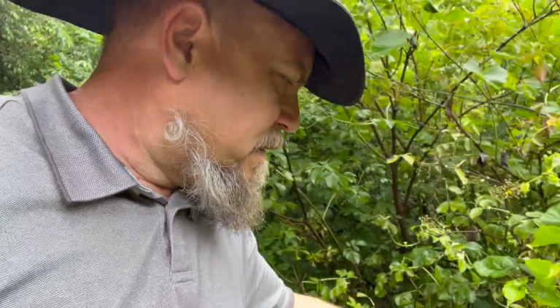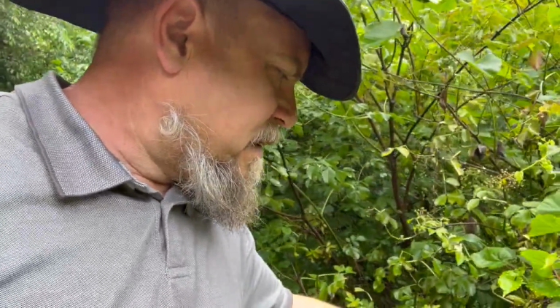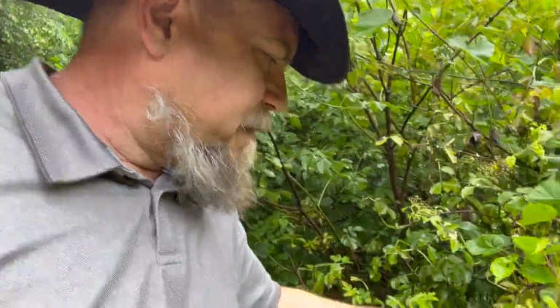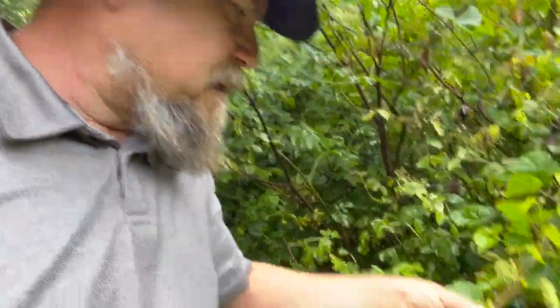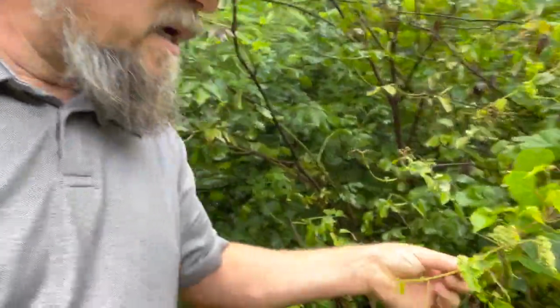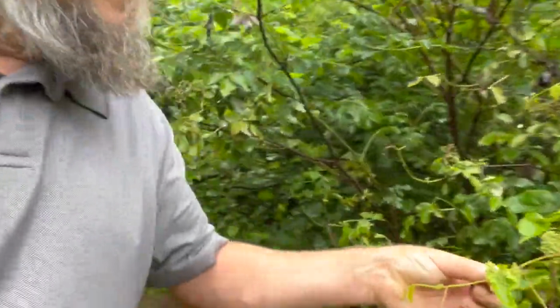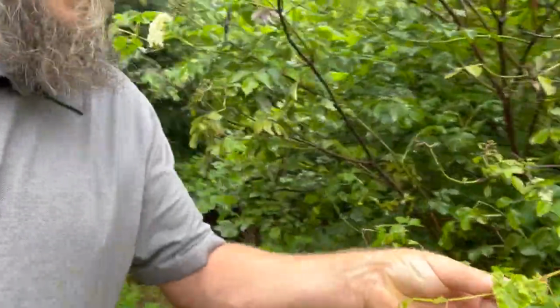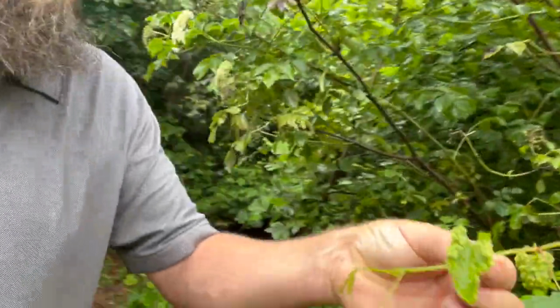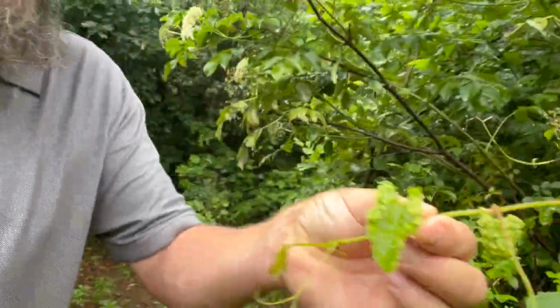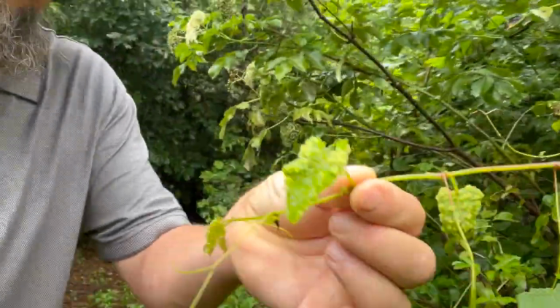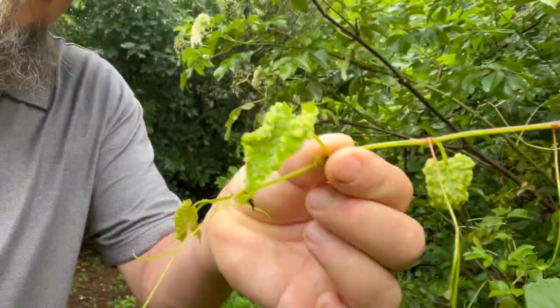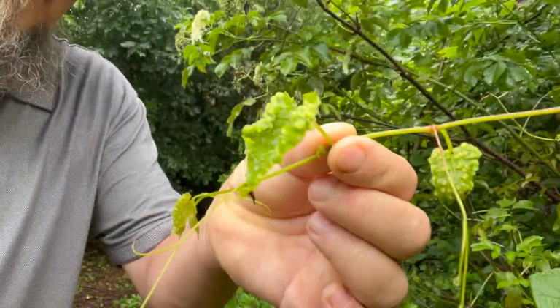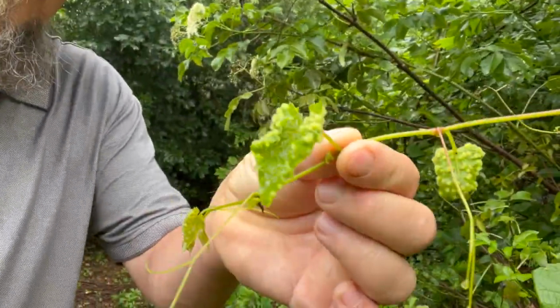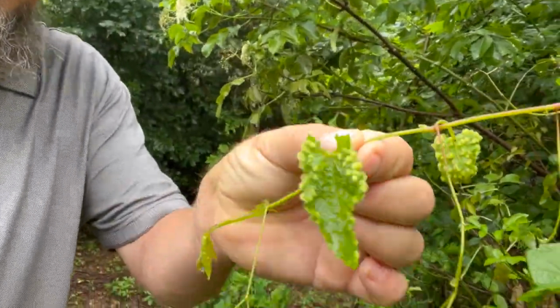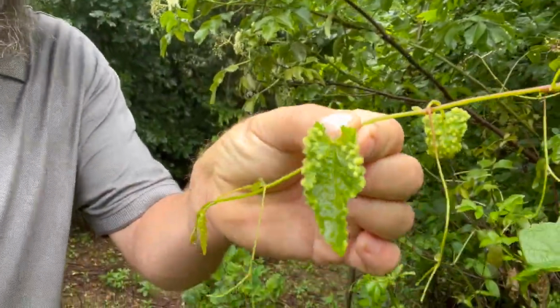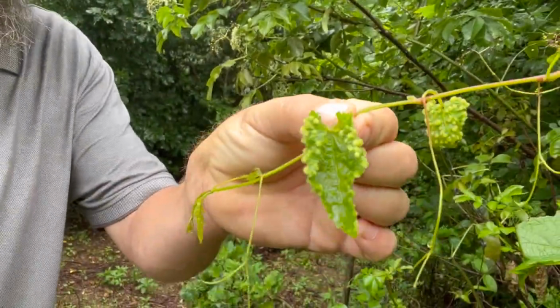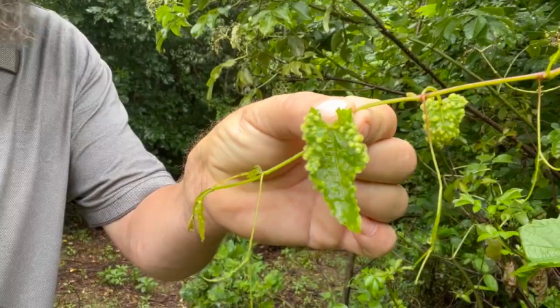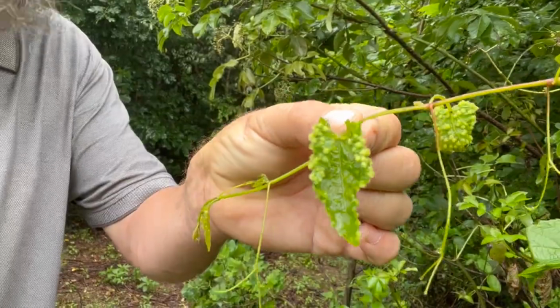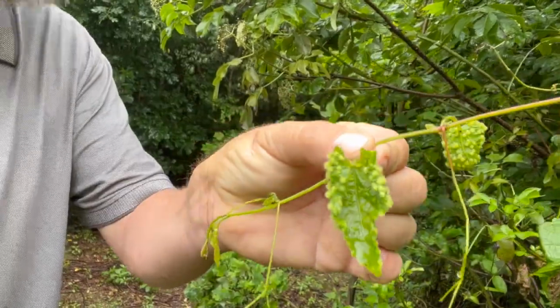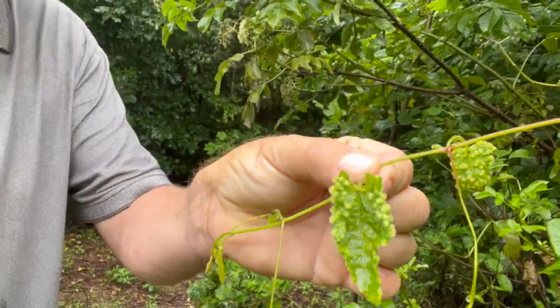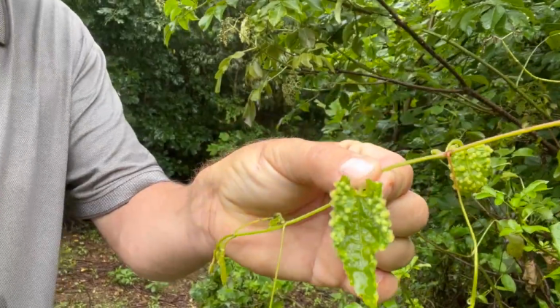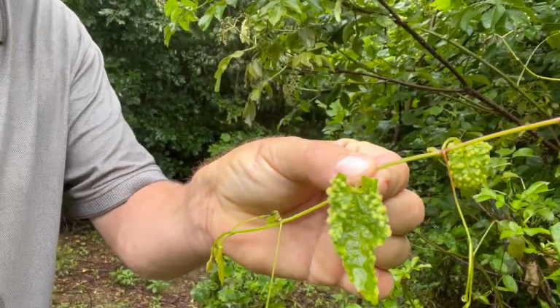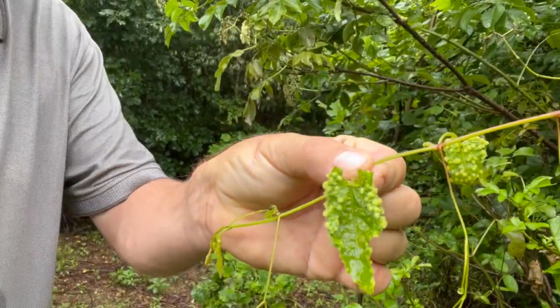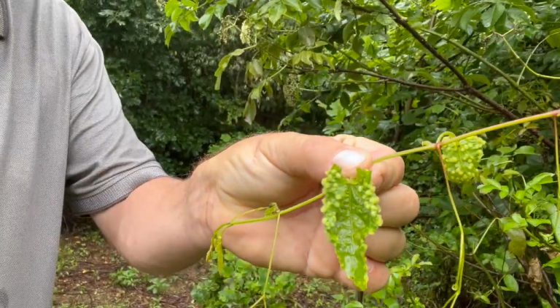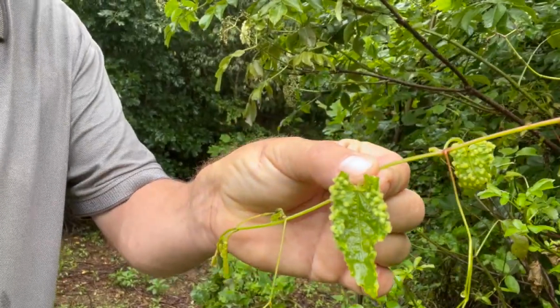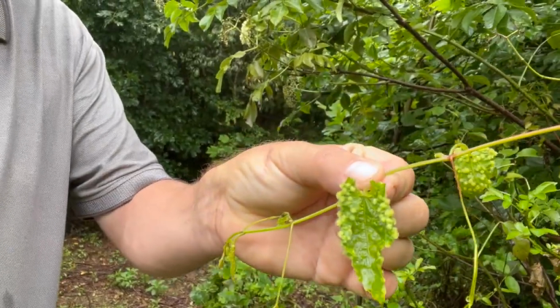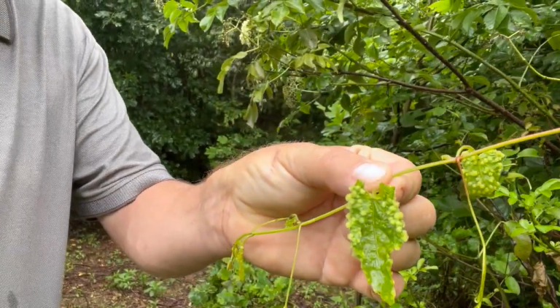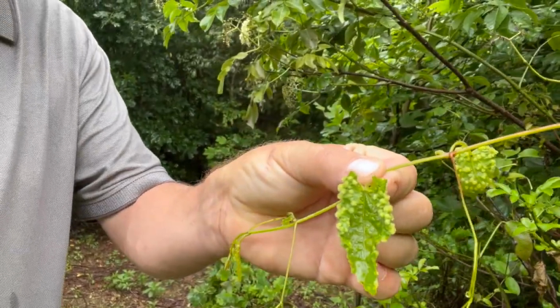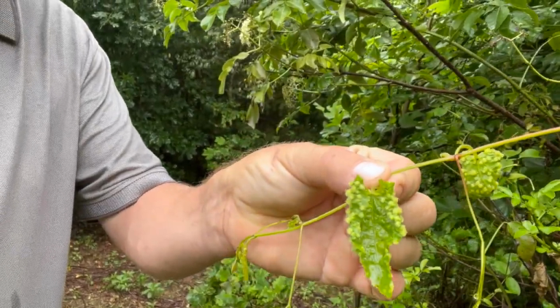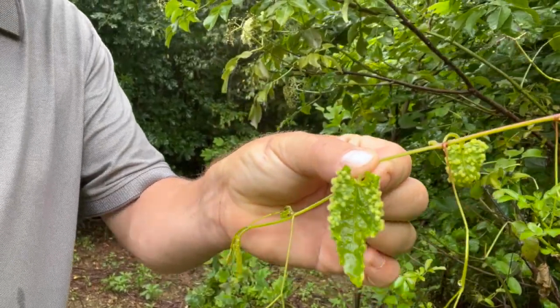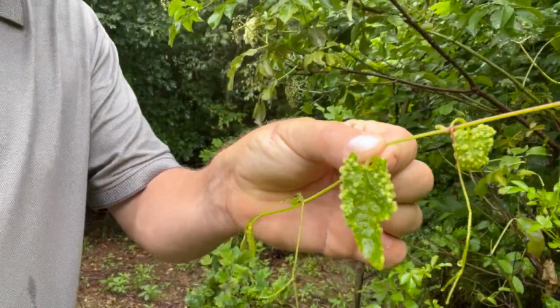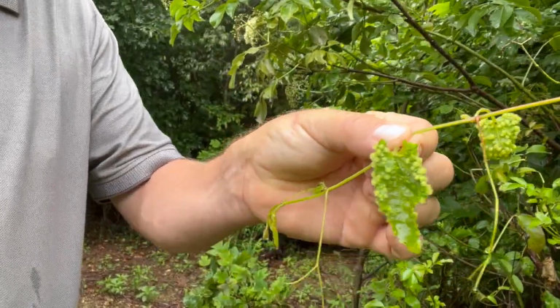This is a muscadine vine. It's got some kind of crazy disease. We need to cut that down.